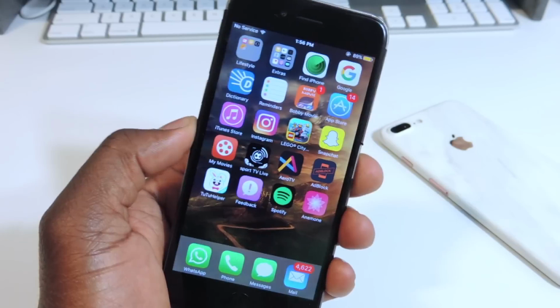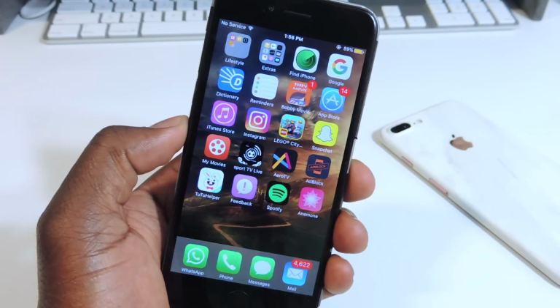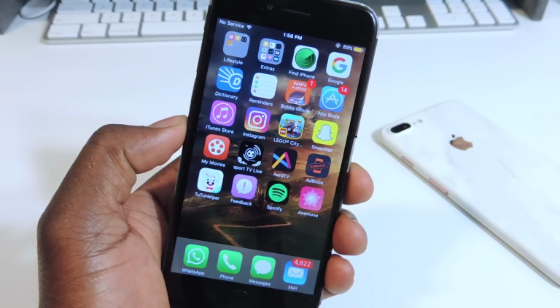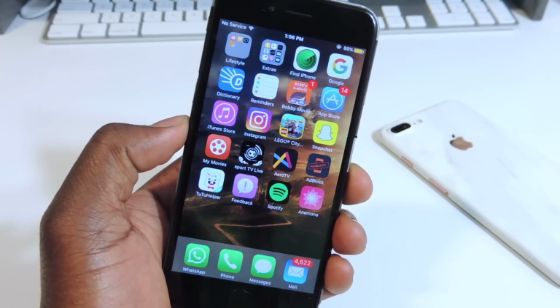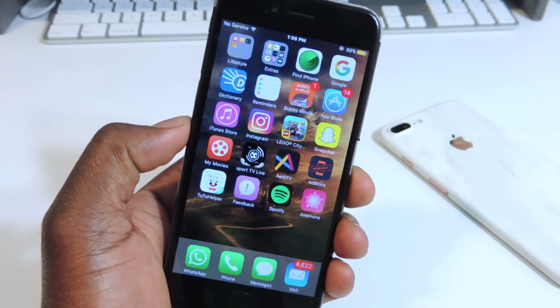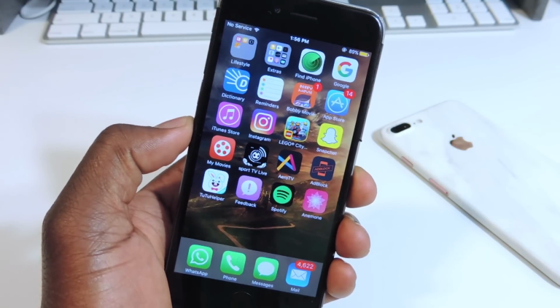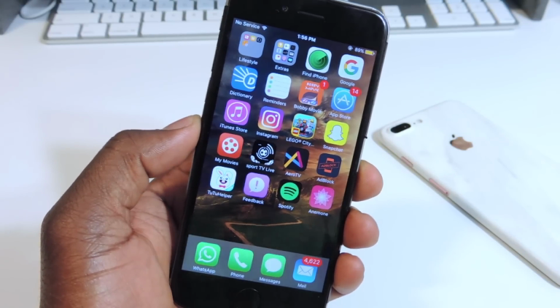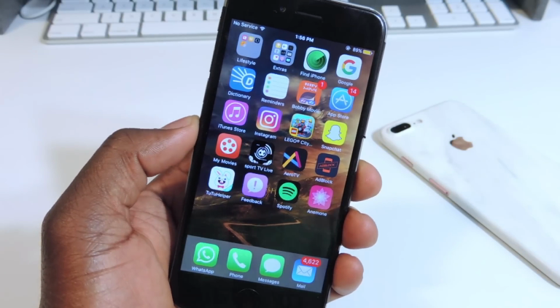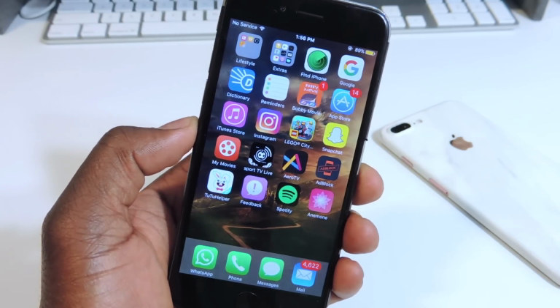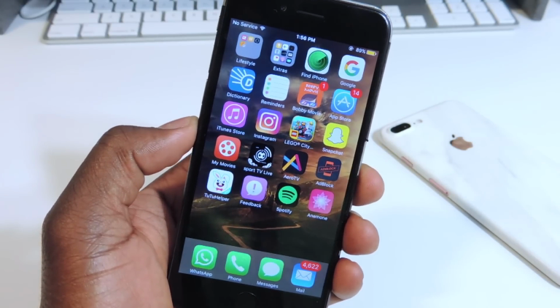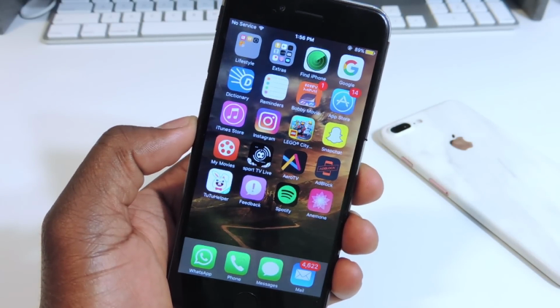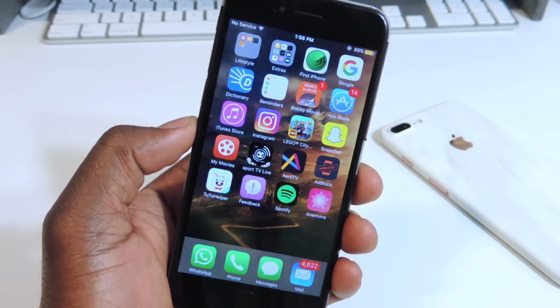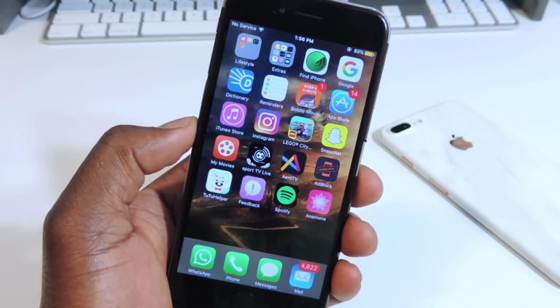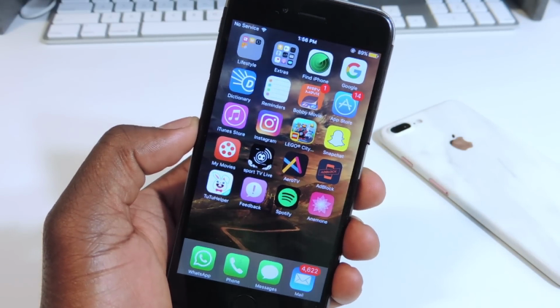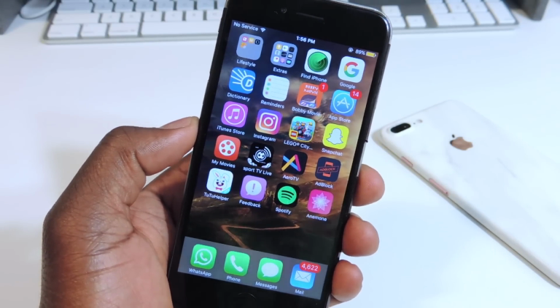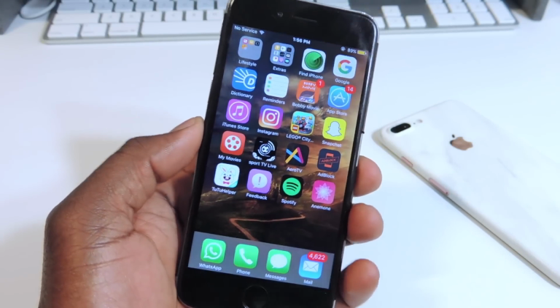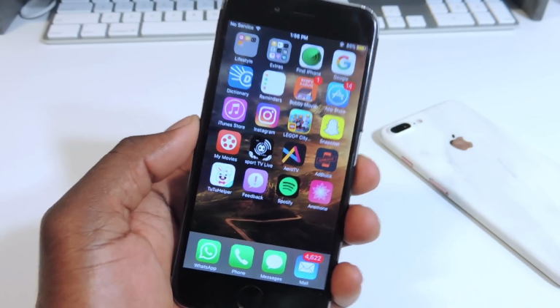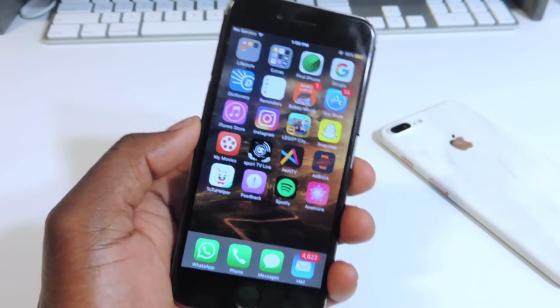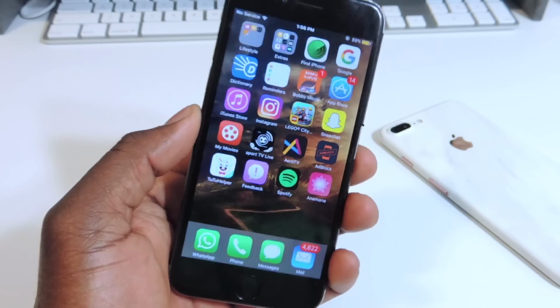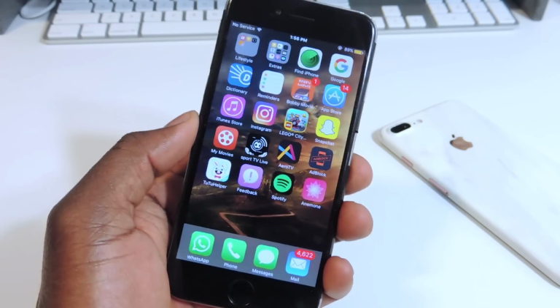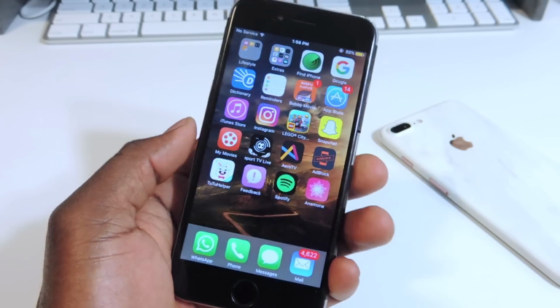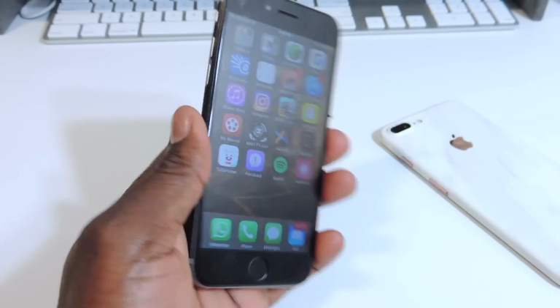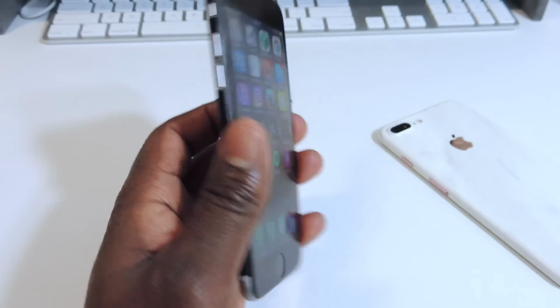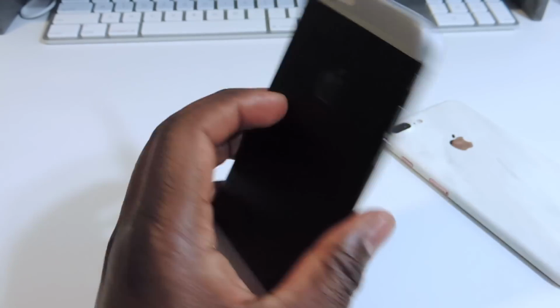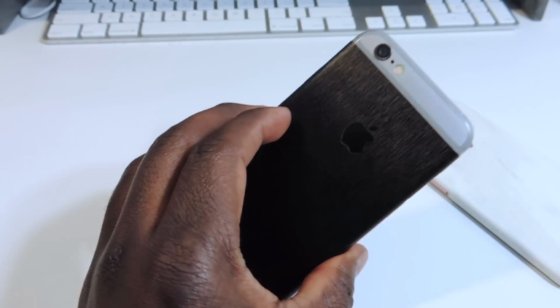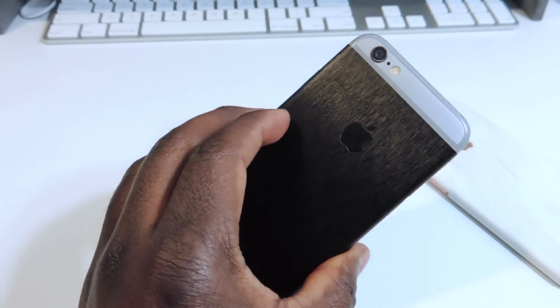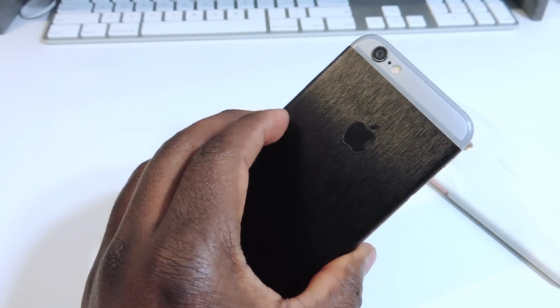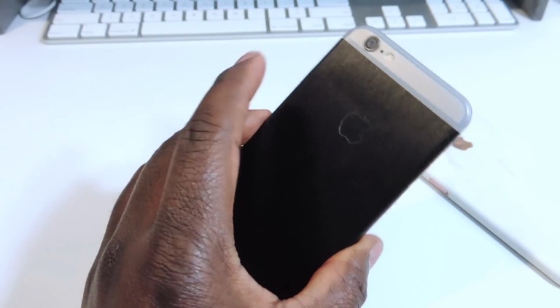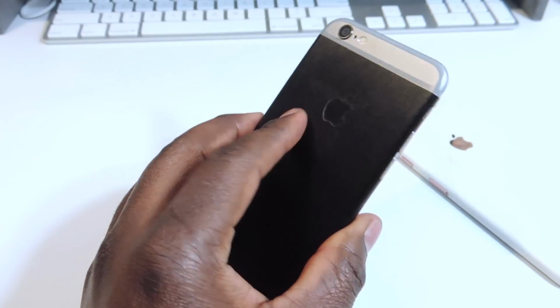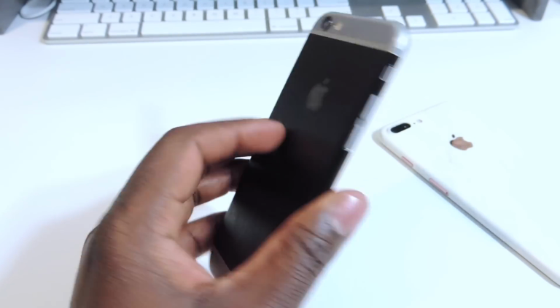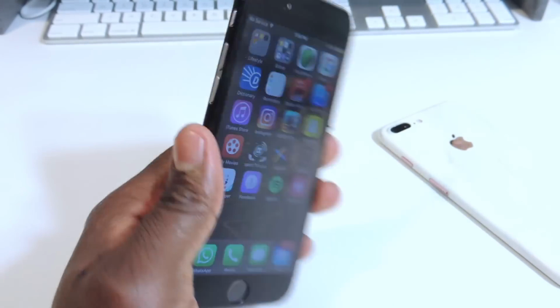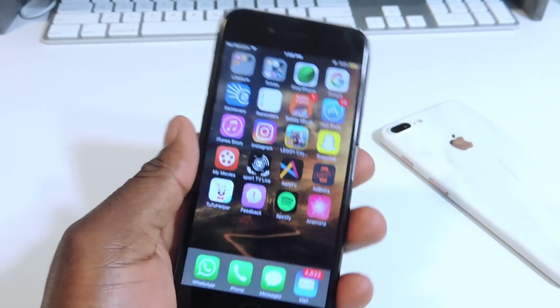What's up YouTube? This is the Prince of ATP 101 and in this video I'm going to show you guys how to have a permanent jailbreak on your 10.2 jailbroken device.